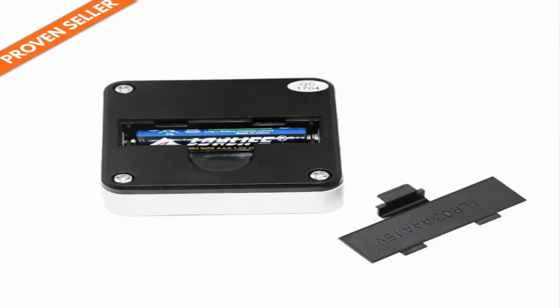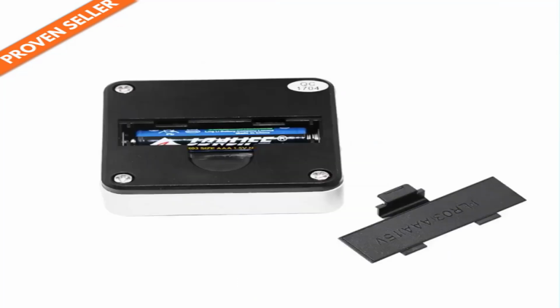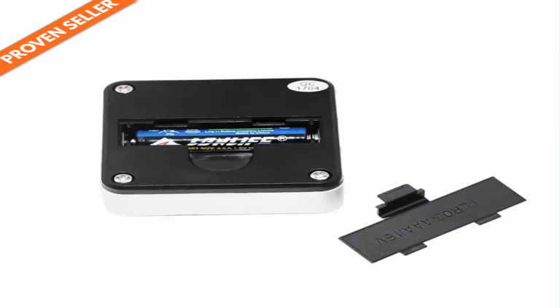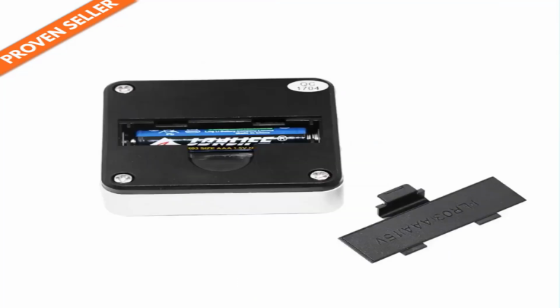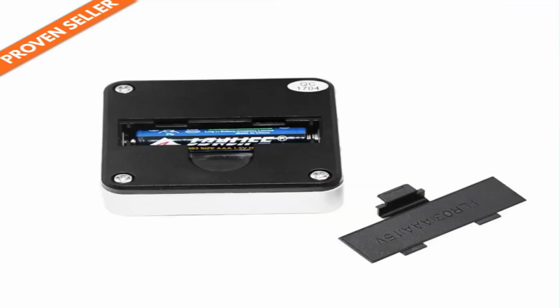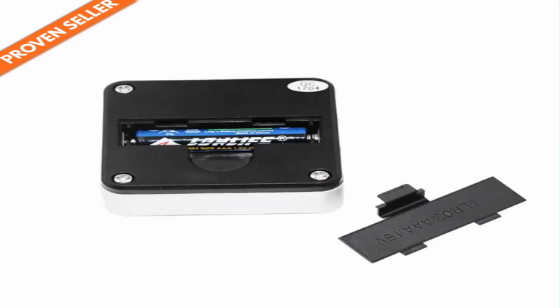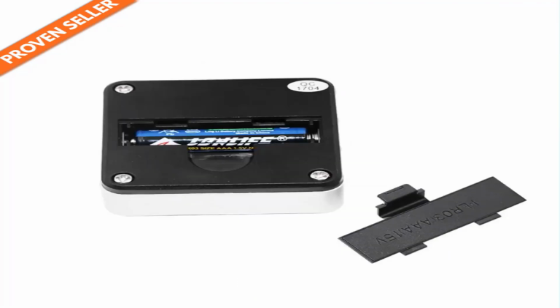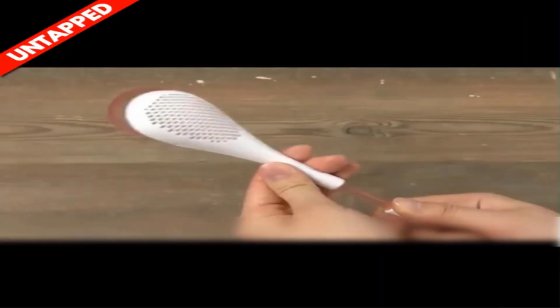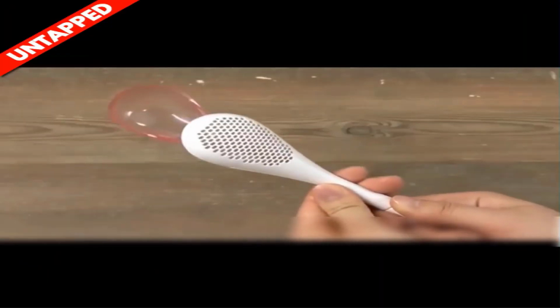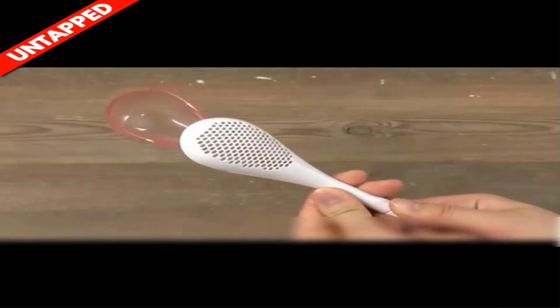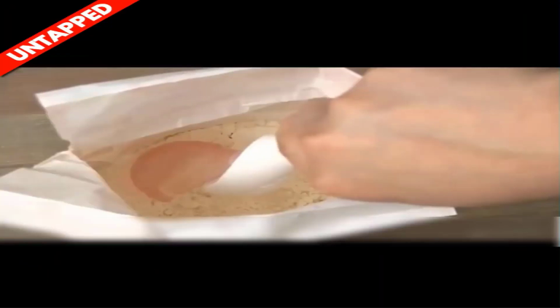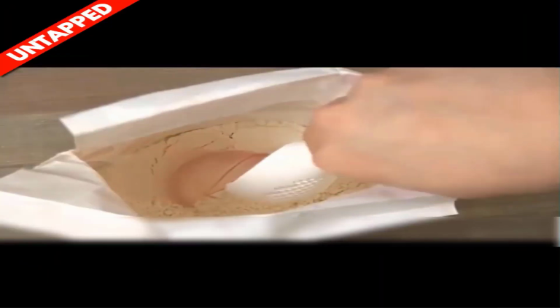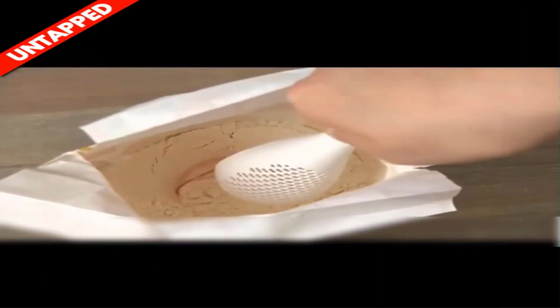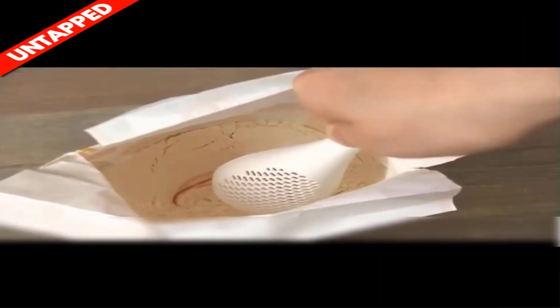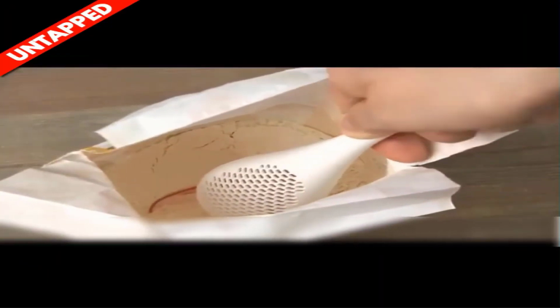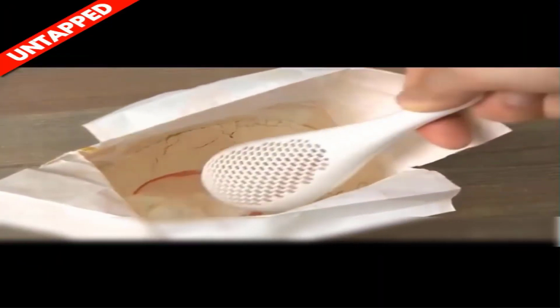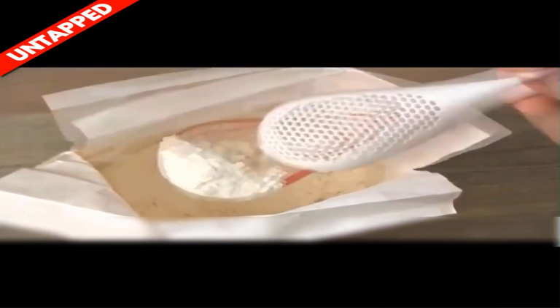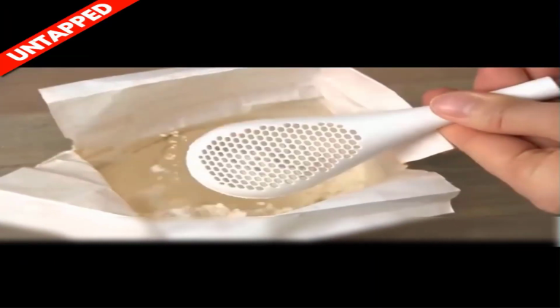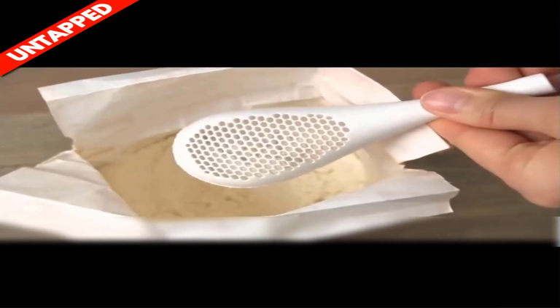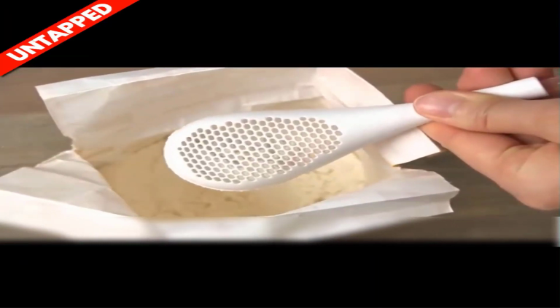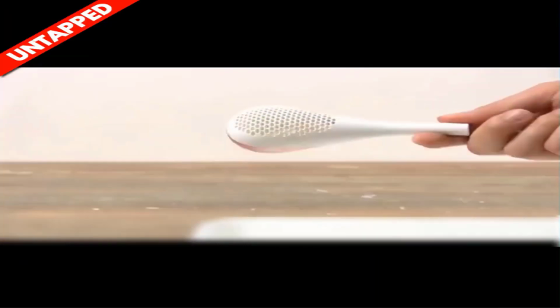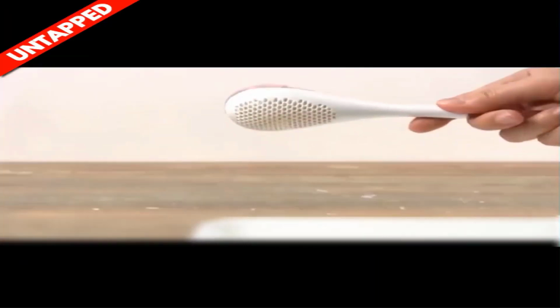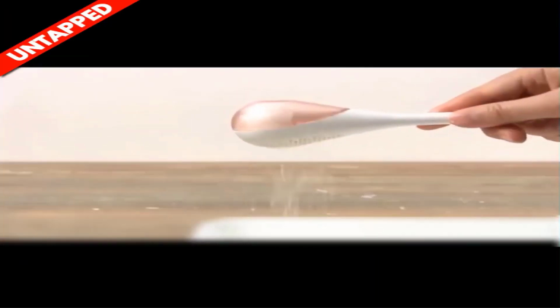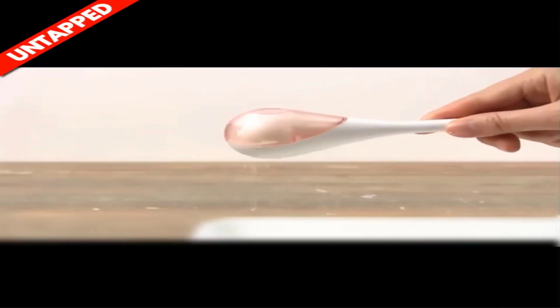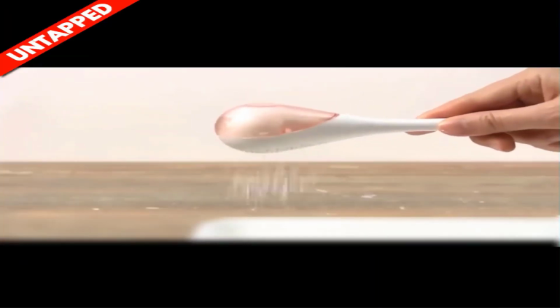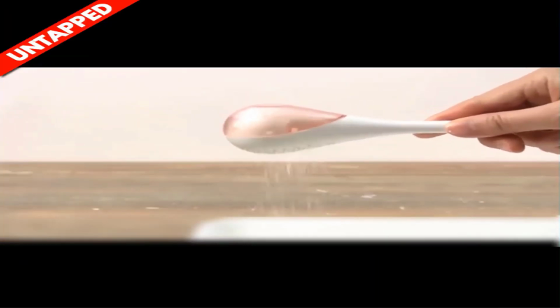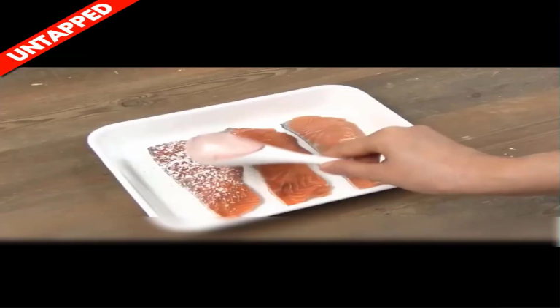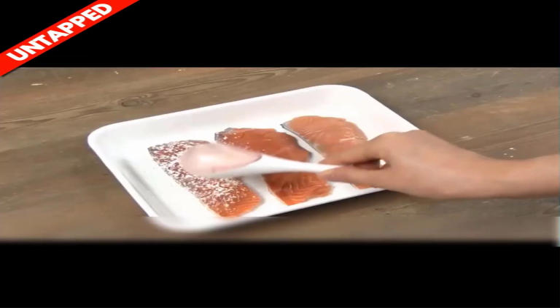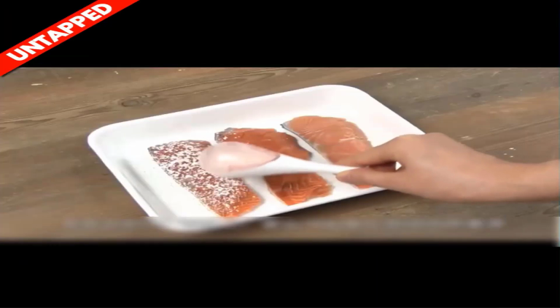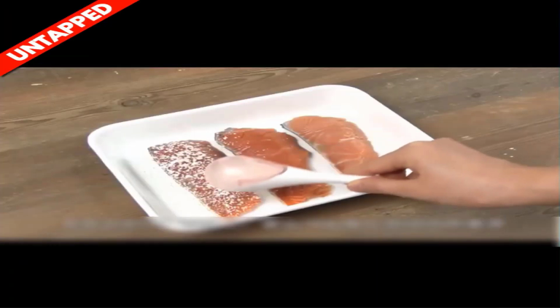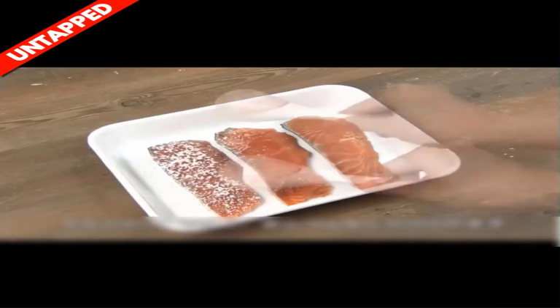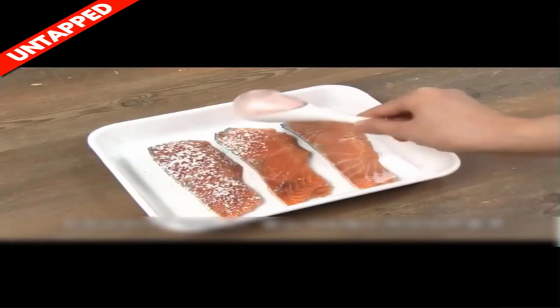Product number five is the Perfect Handle Filter Spoon.